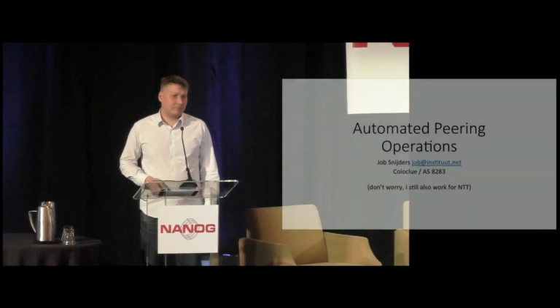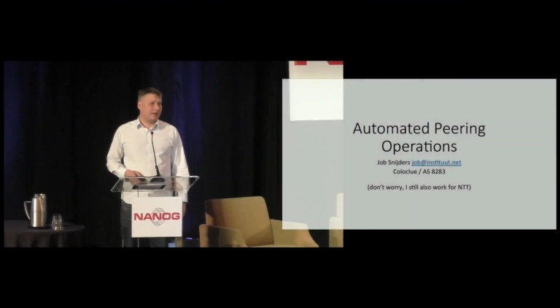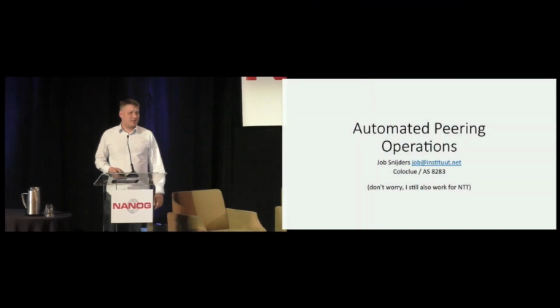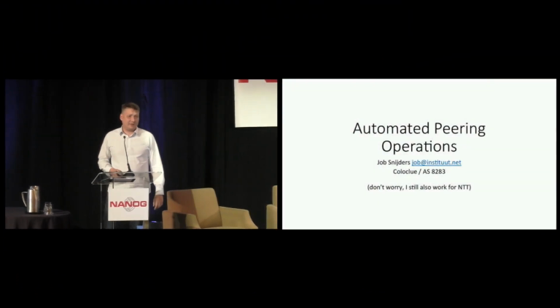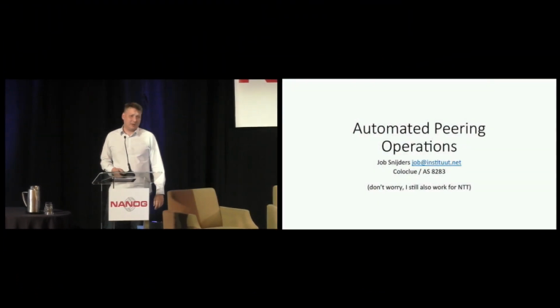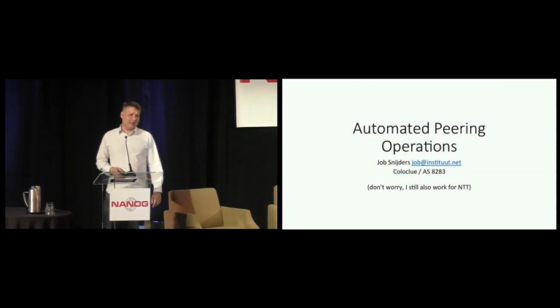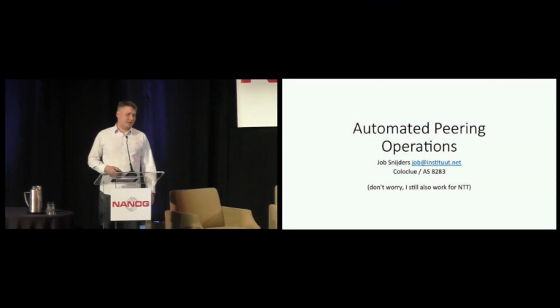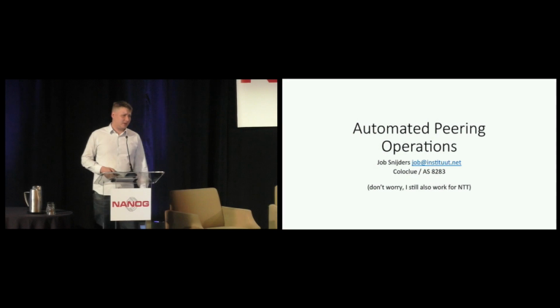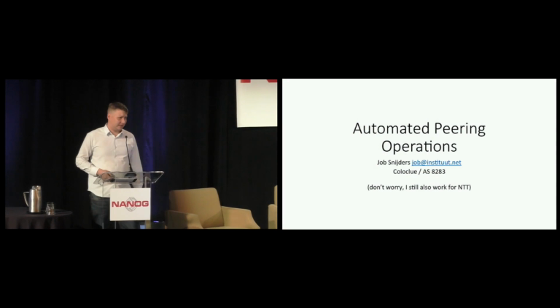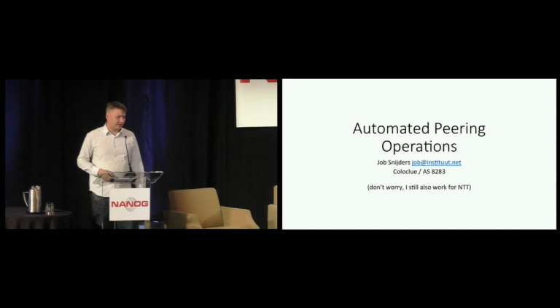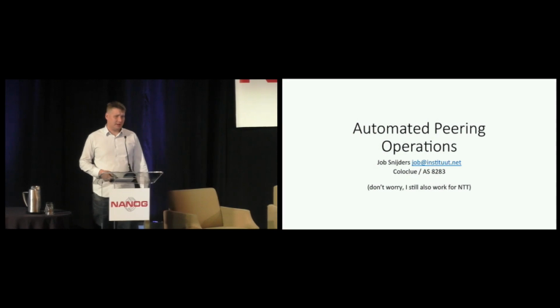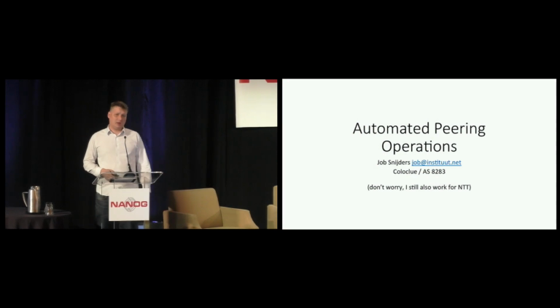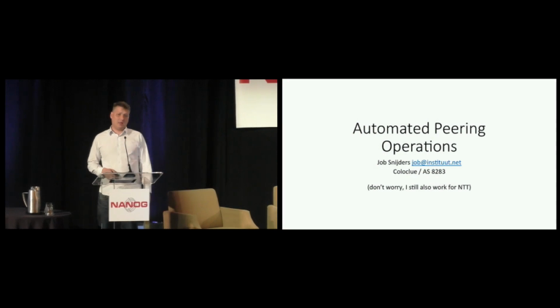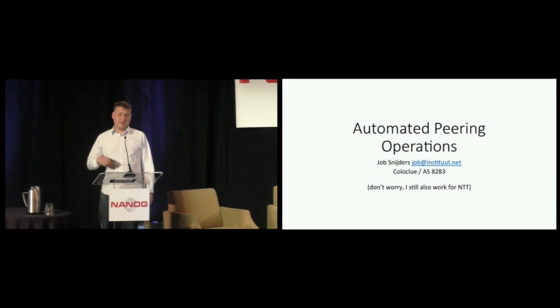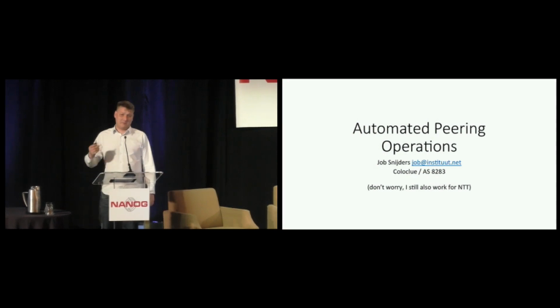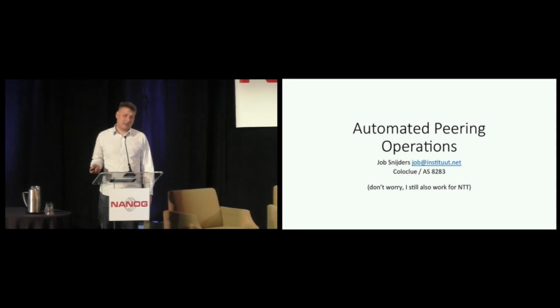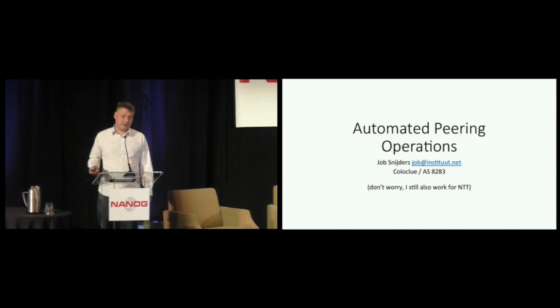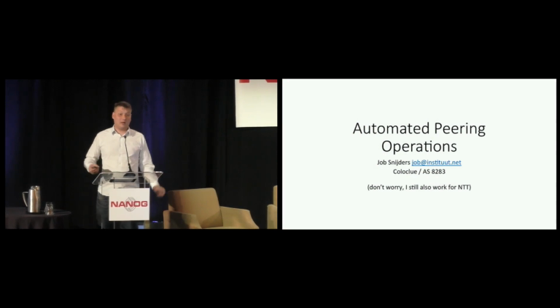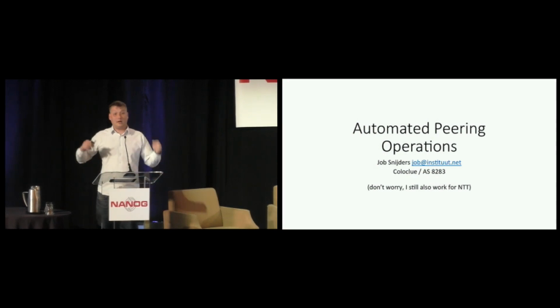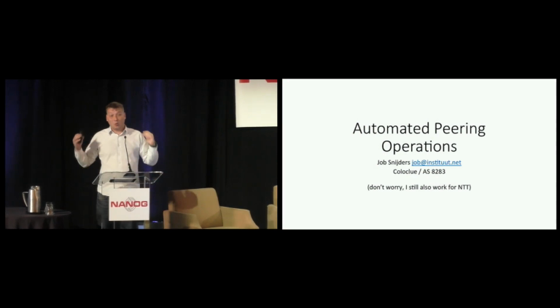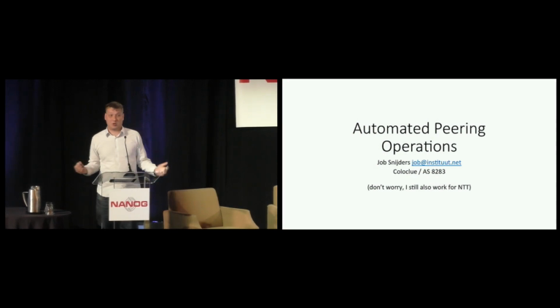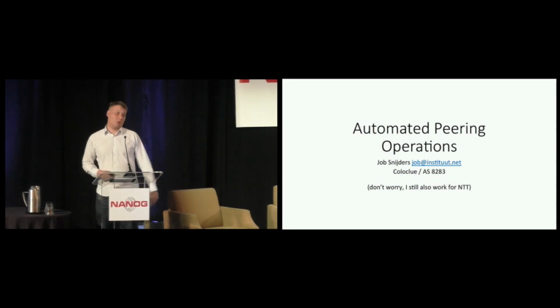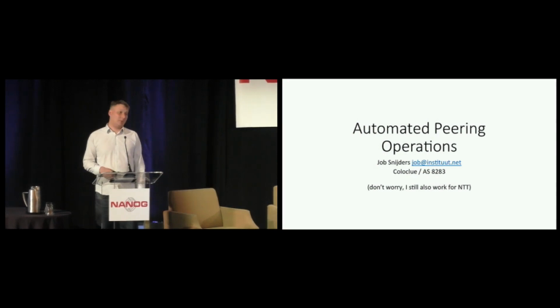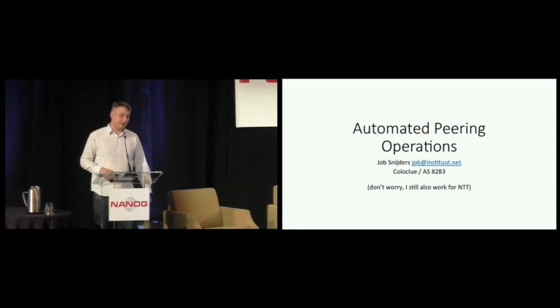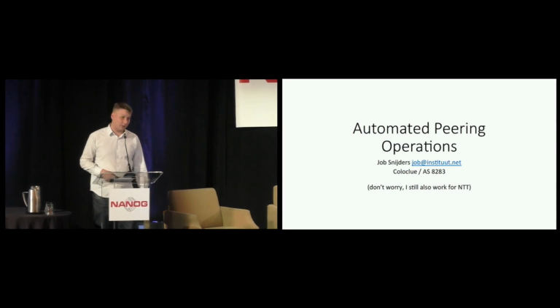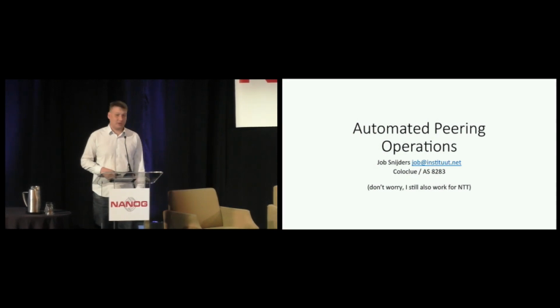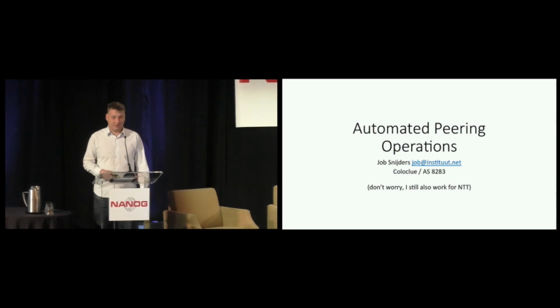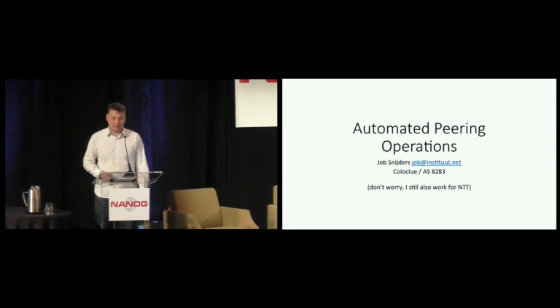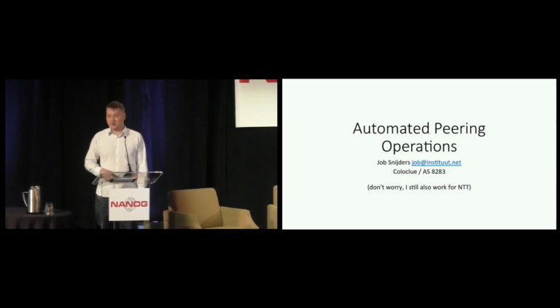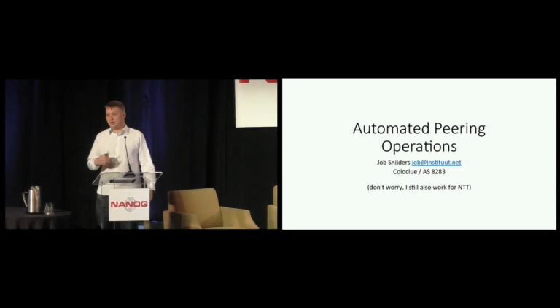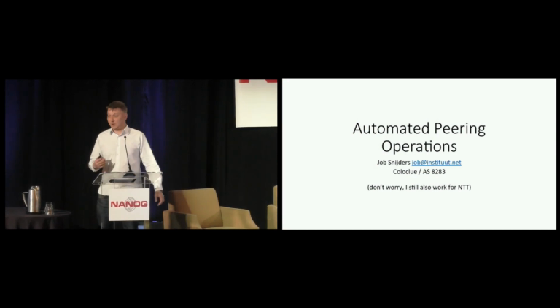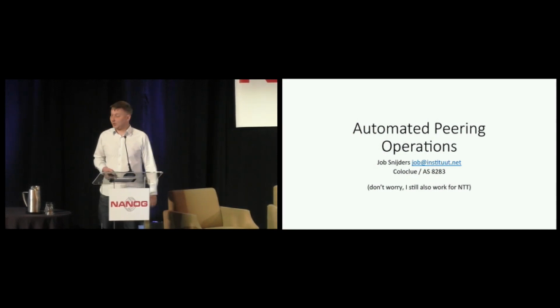As some of you might have suspected, in my spare time I also work with networks and BGP and routing.